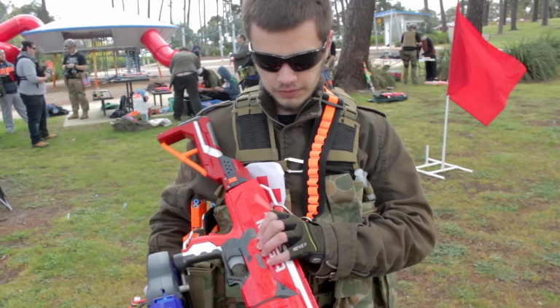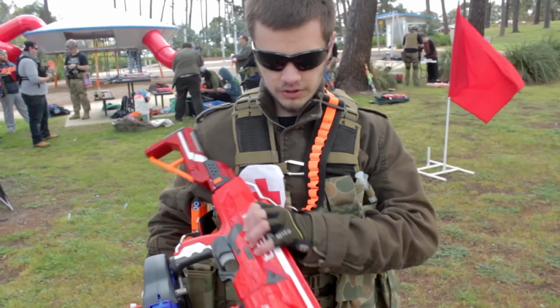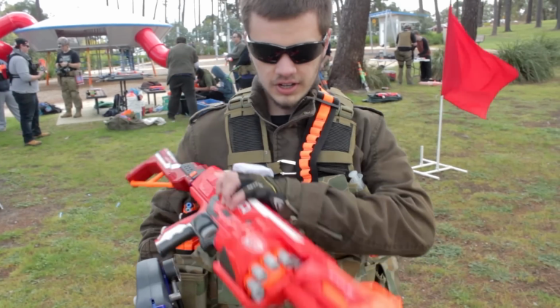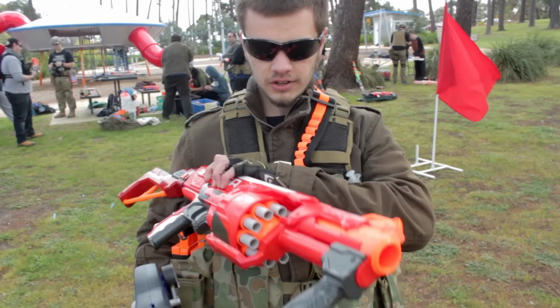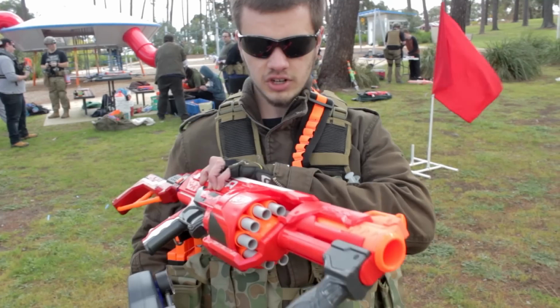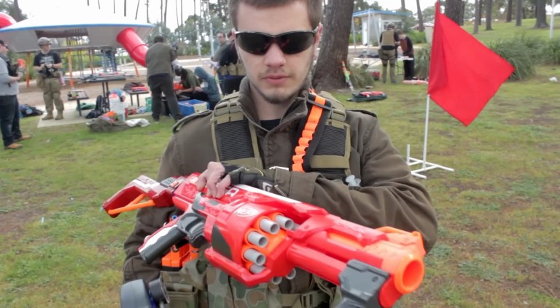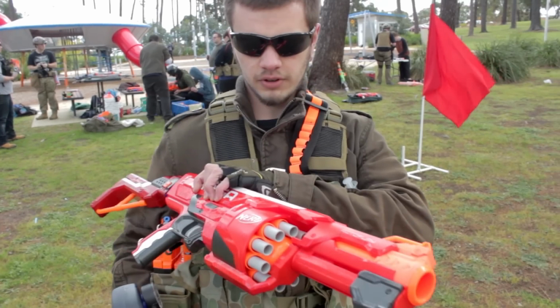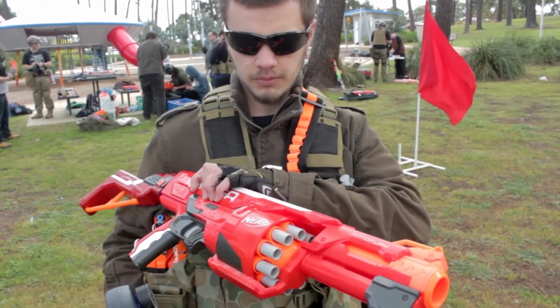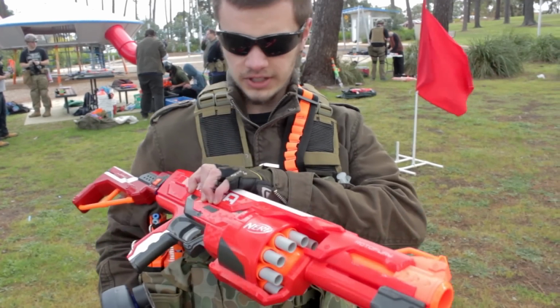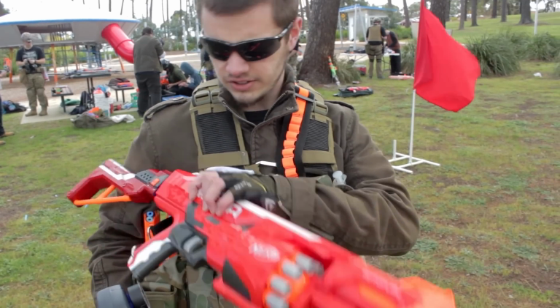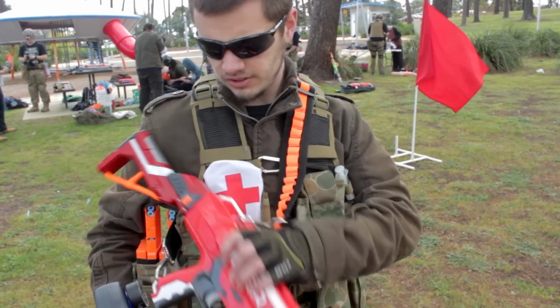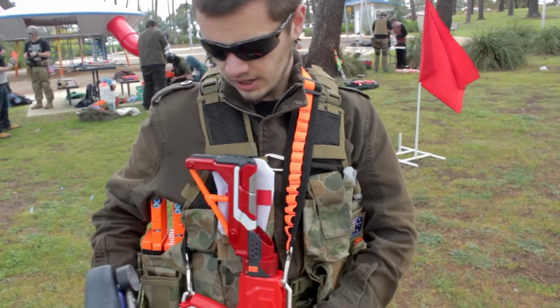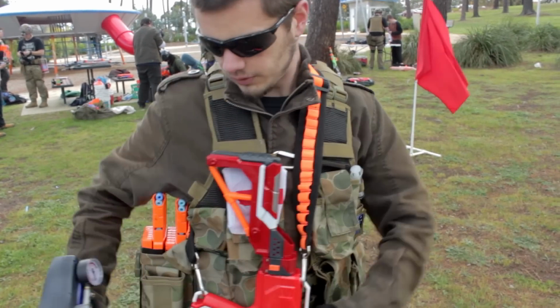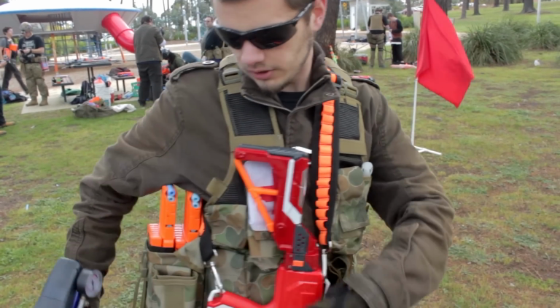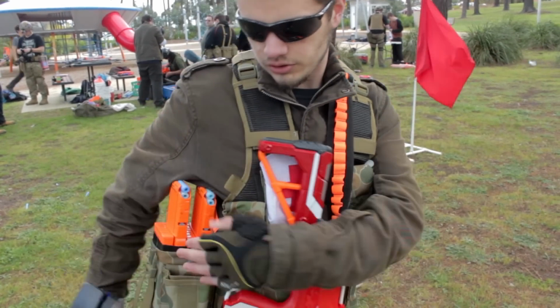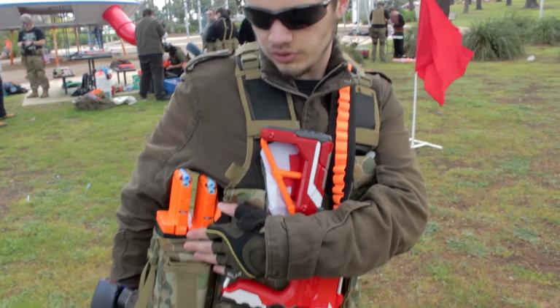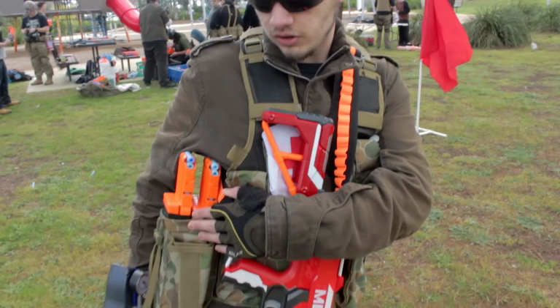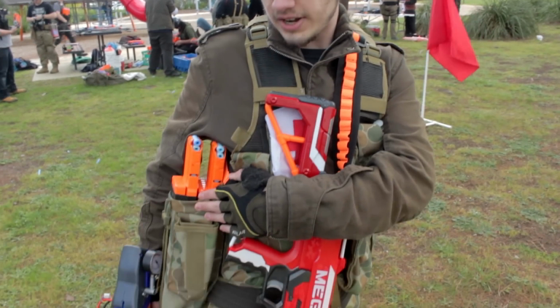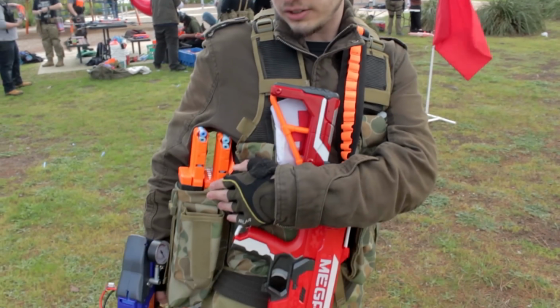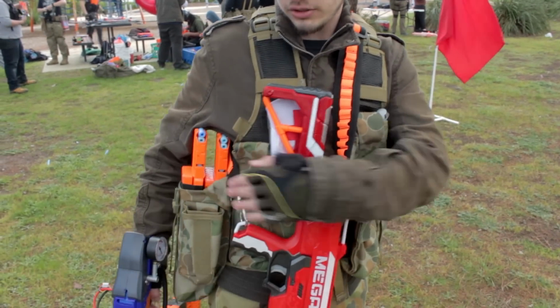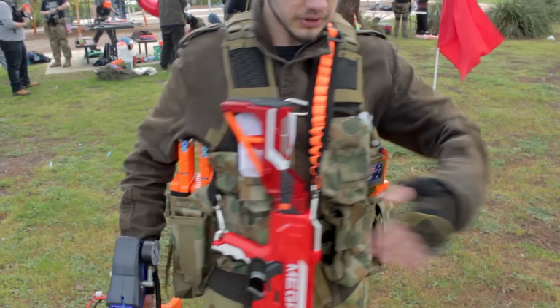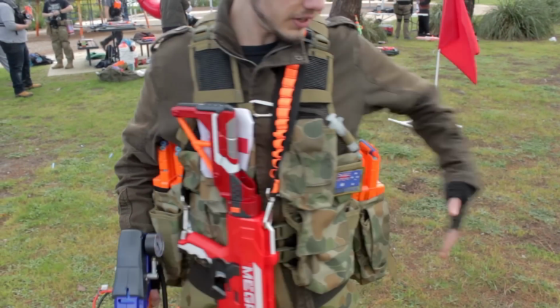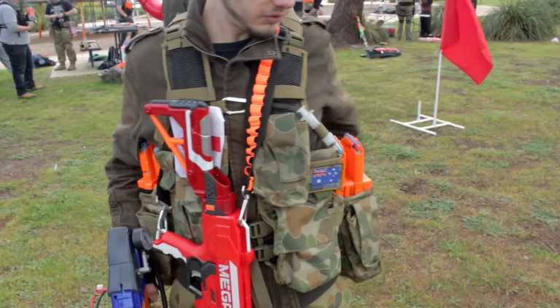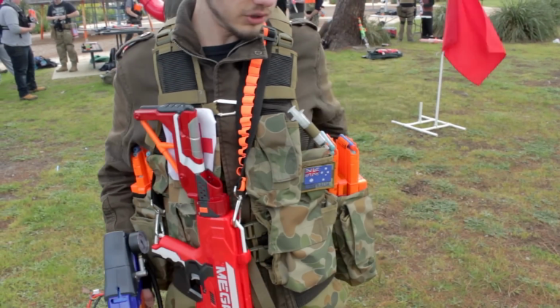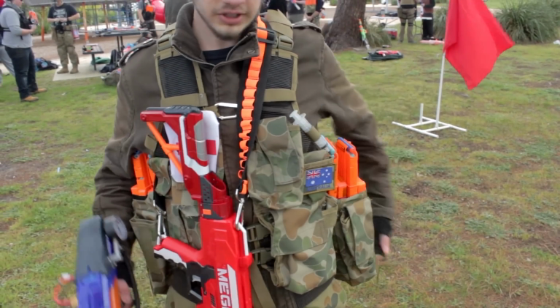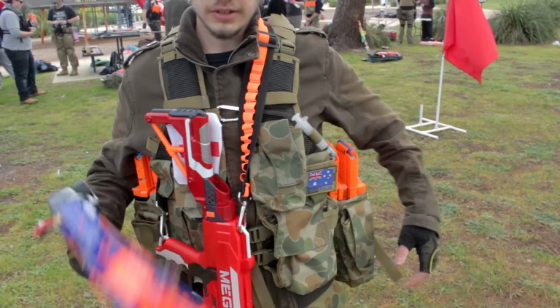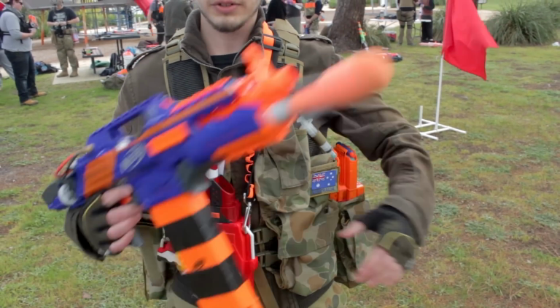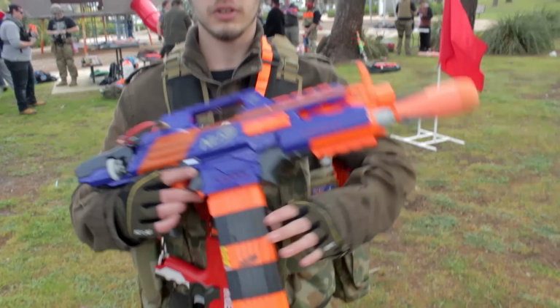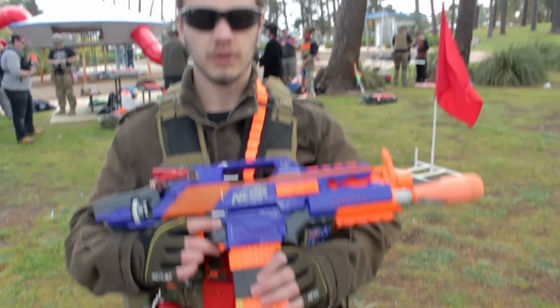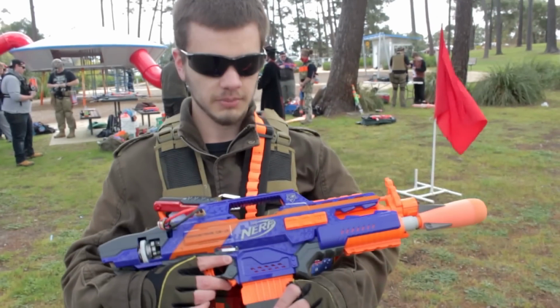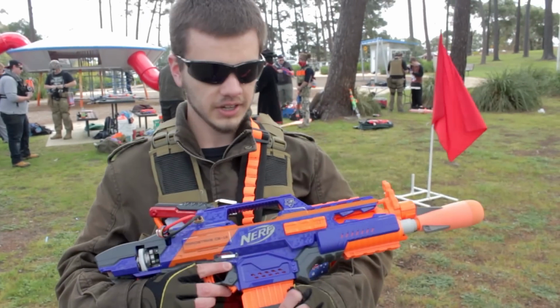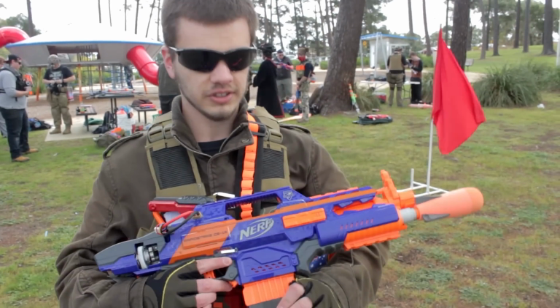Rotofury here, chambered for elites. I've got two jungle mags on the right, two on the left, and one in the blaster.